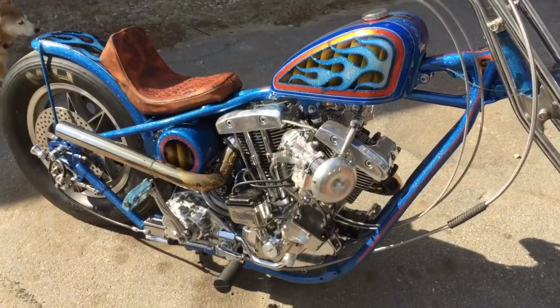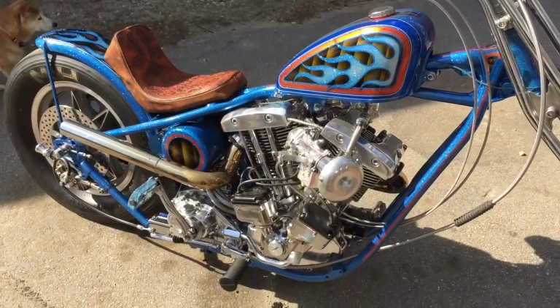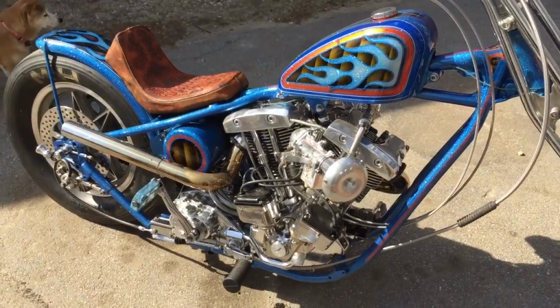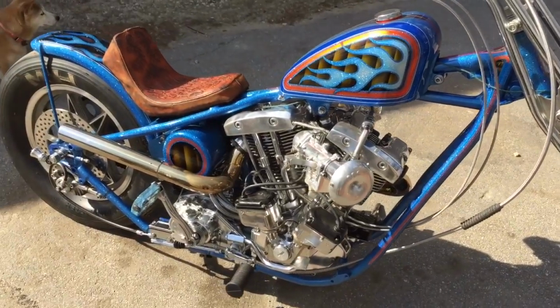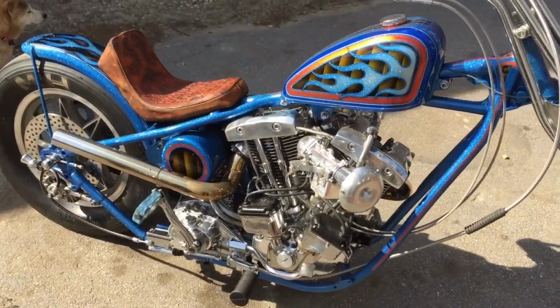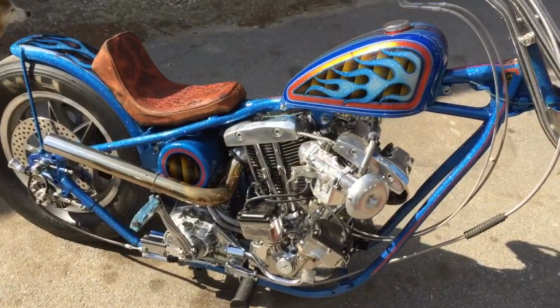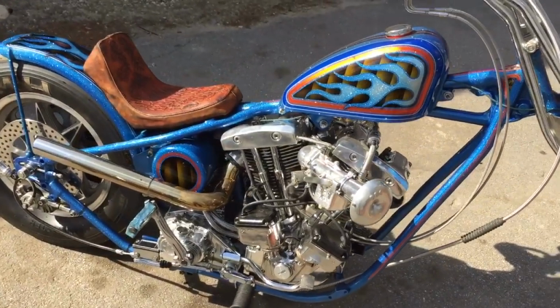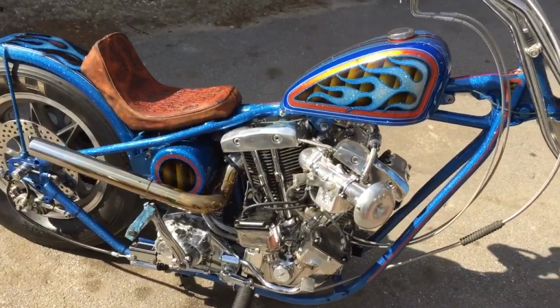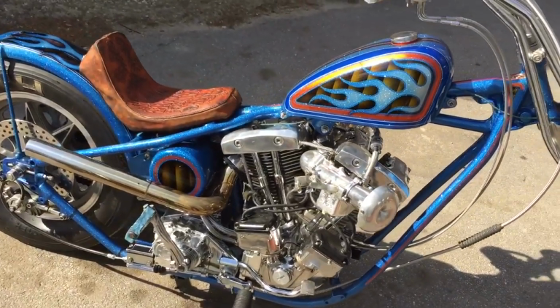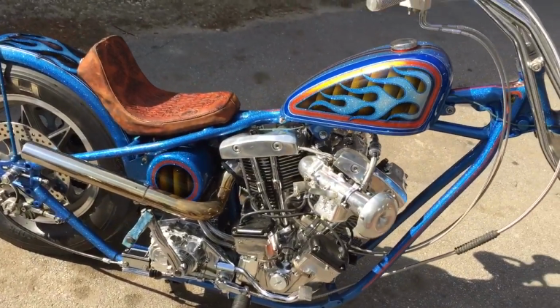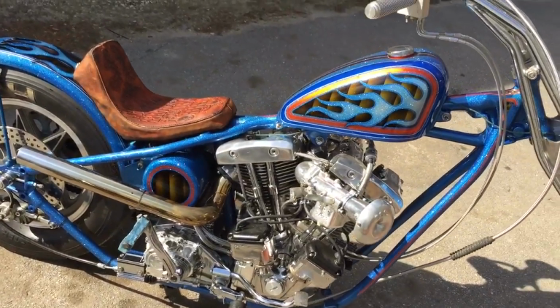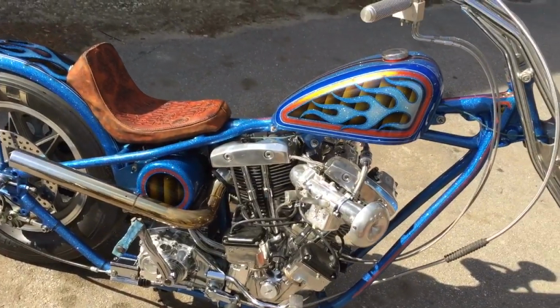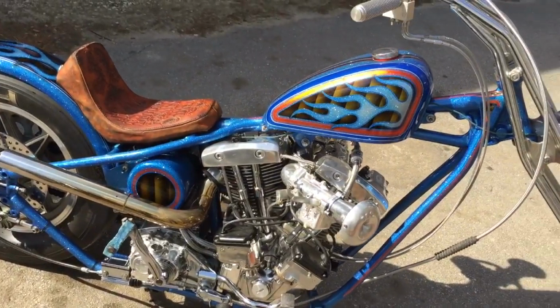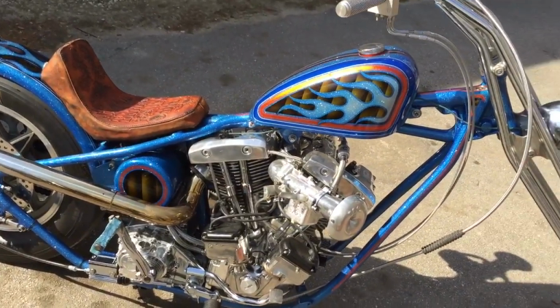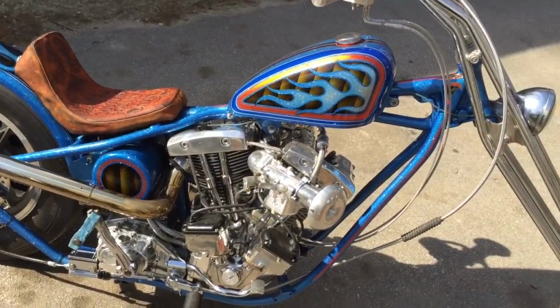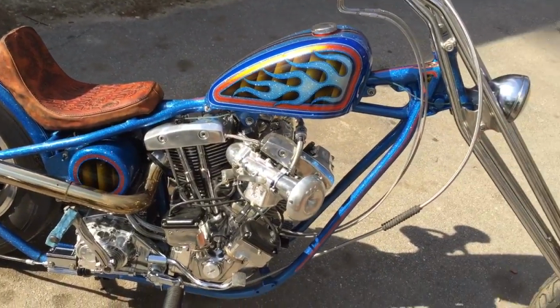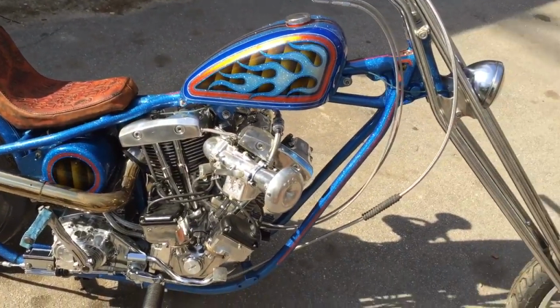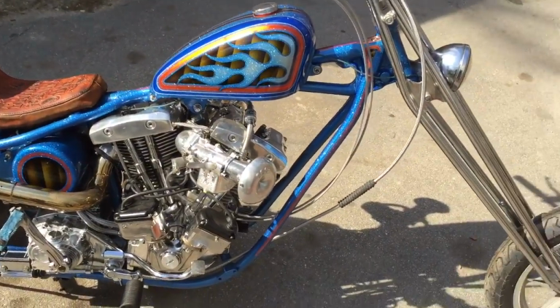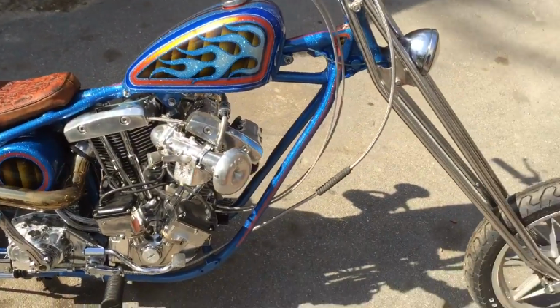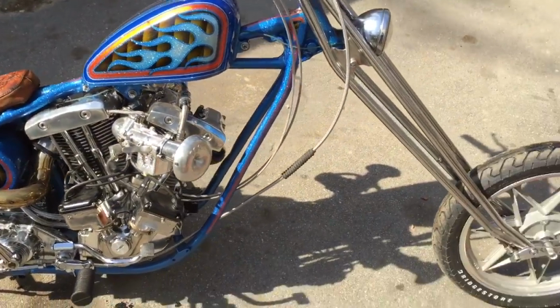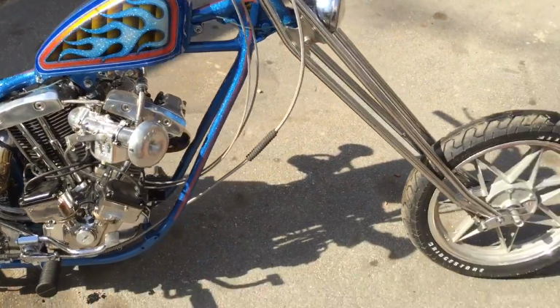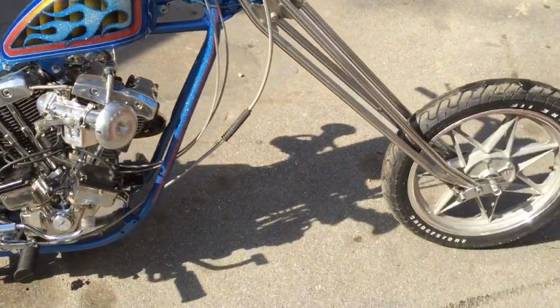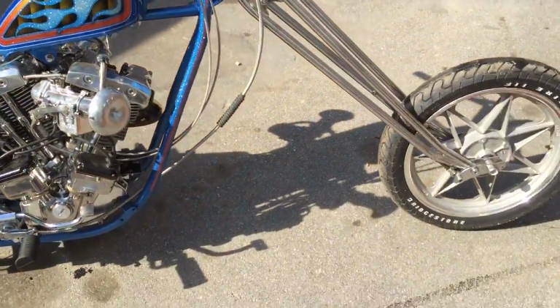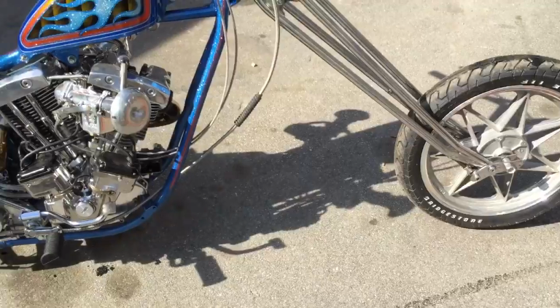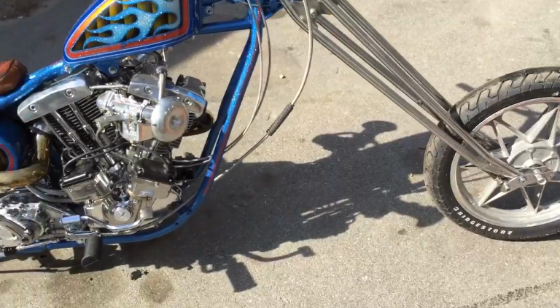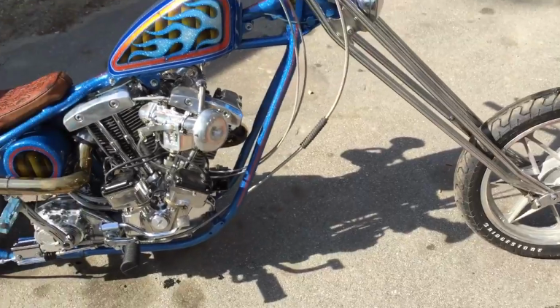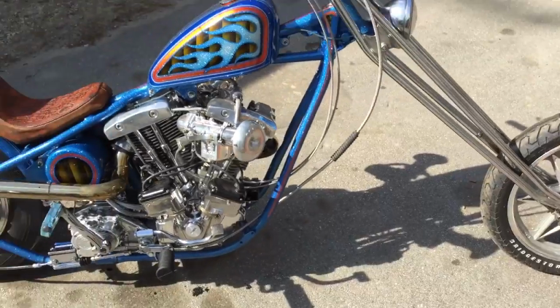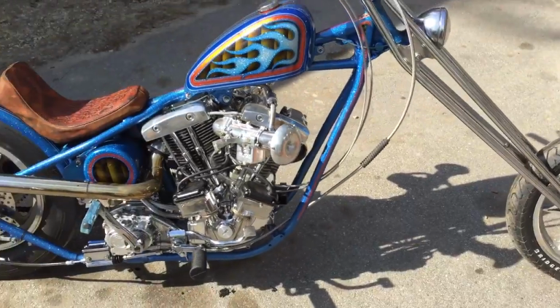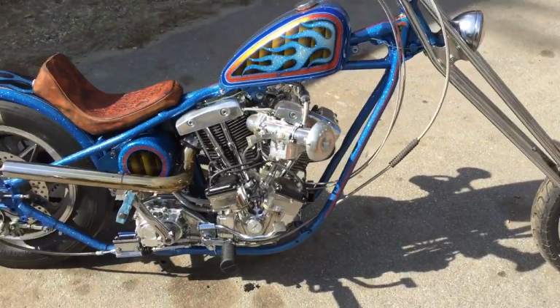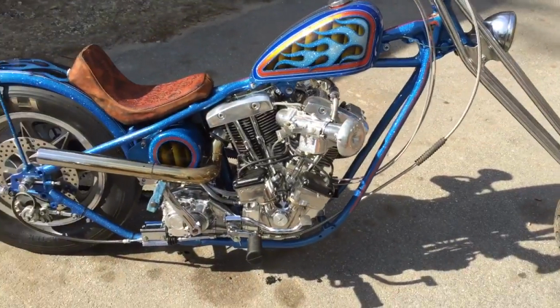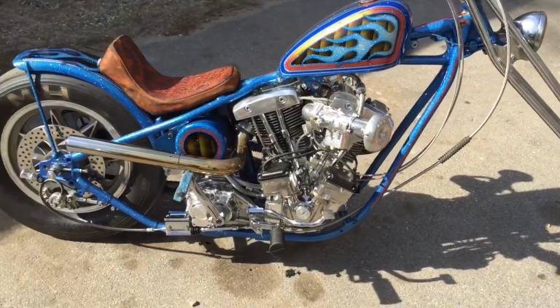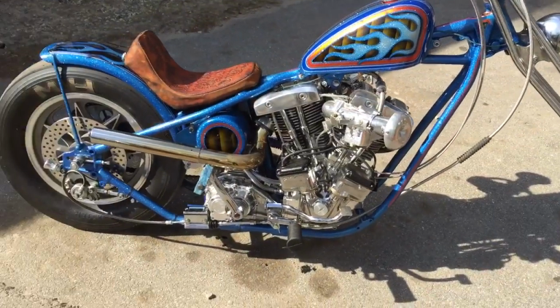Man, this thing looks good in the sun. This bike is ready to go.